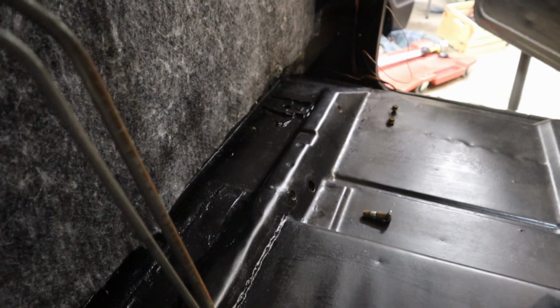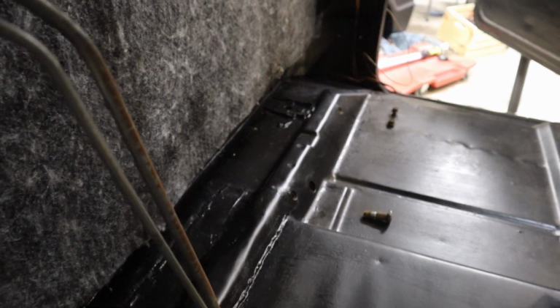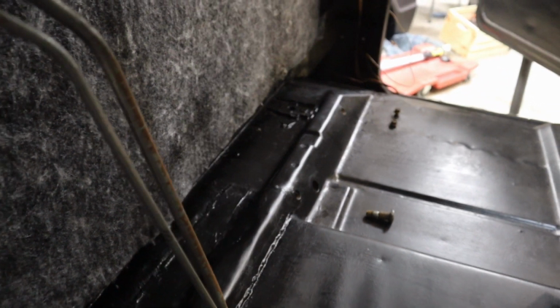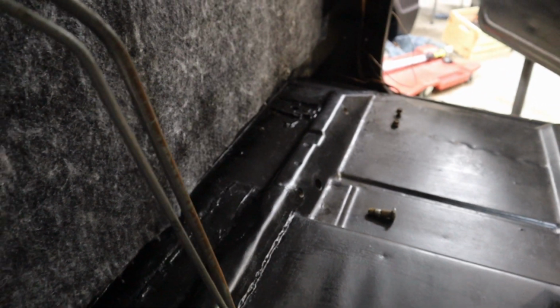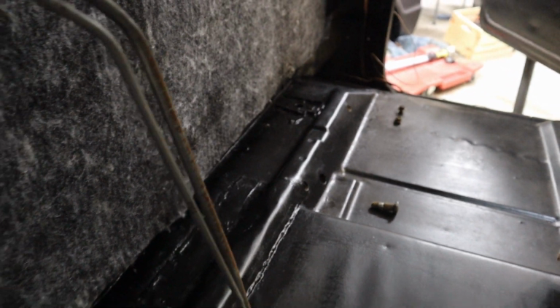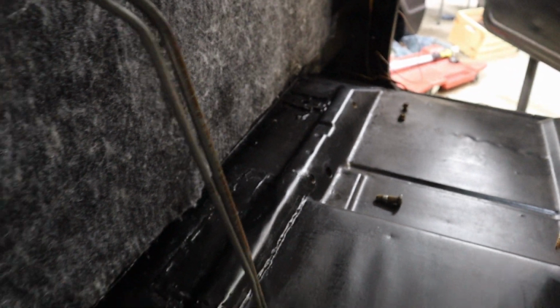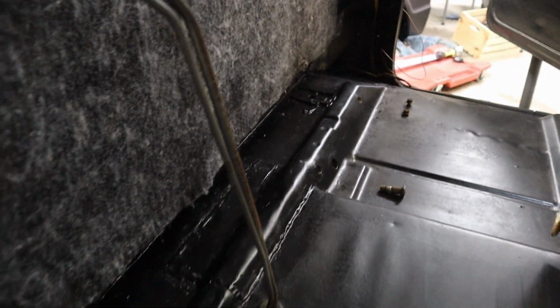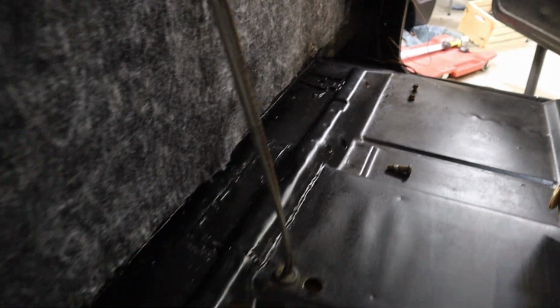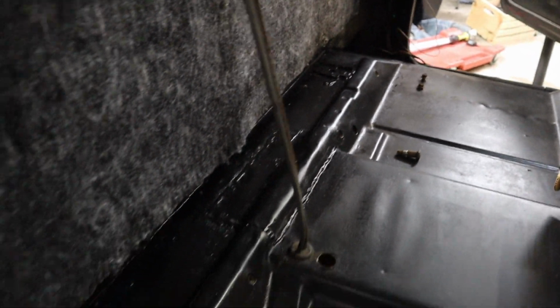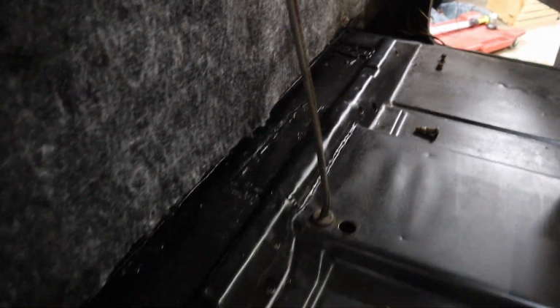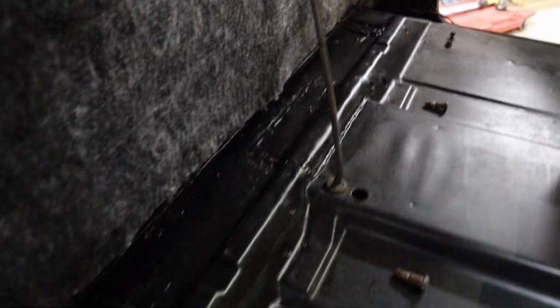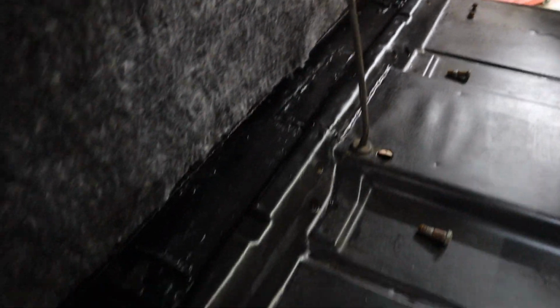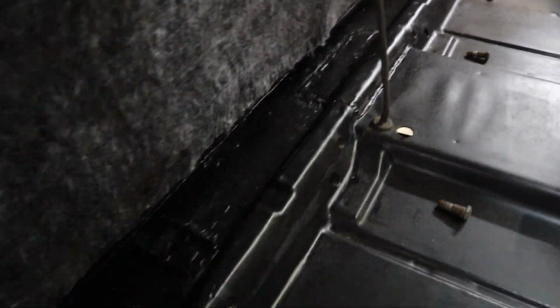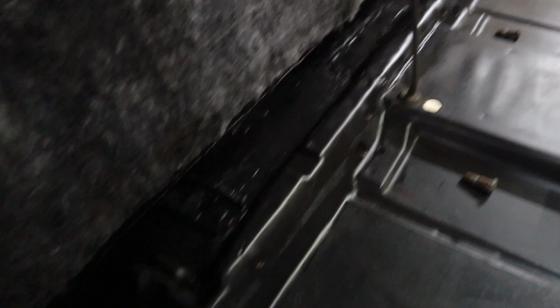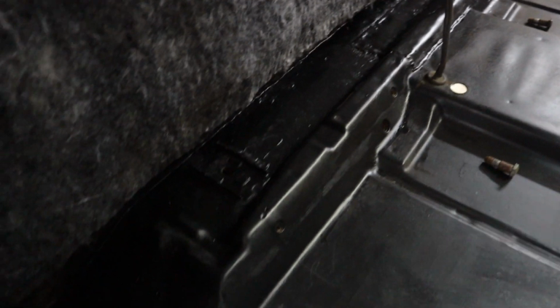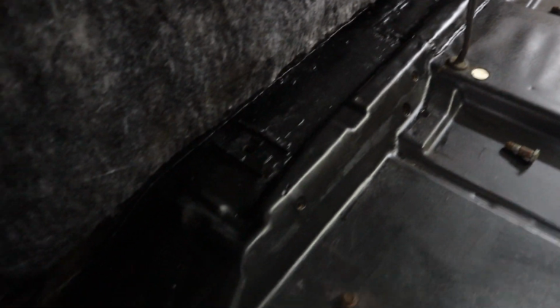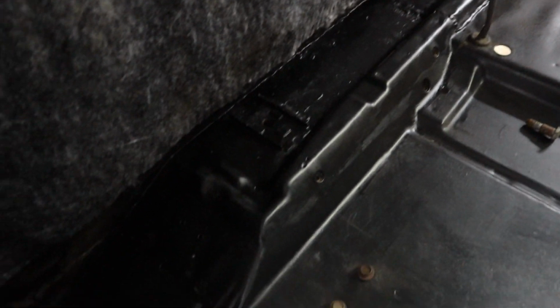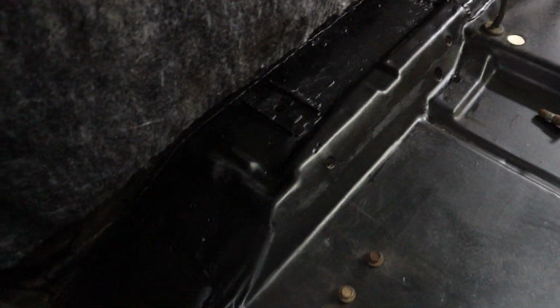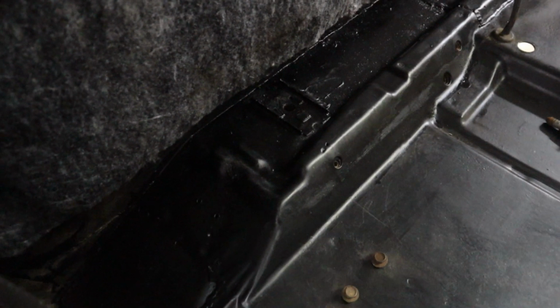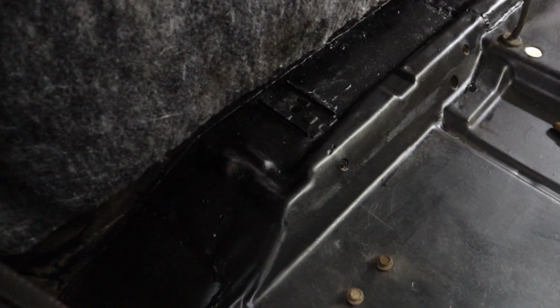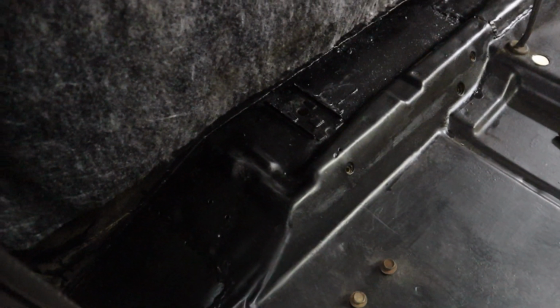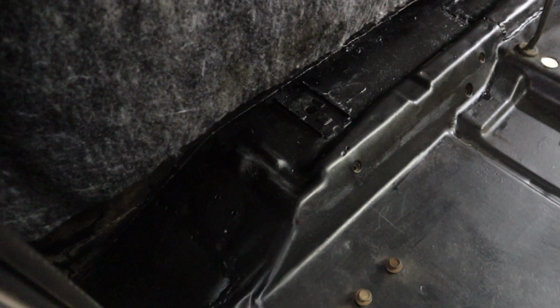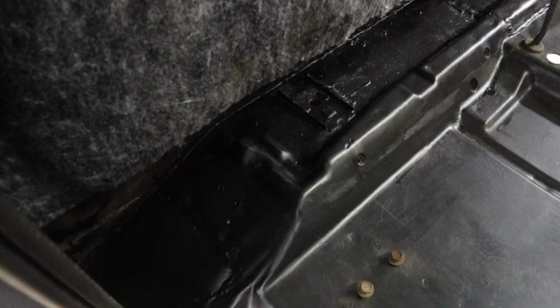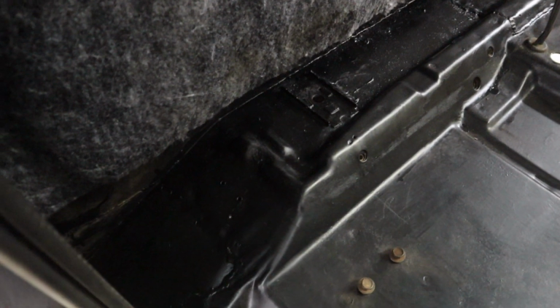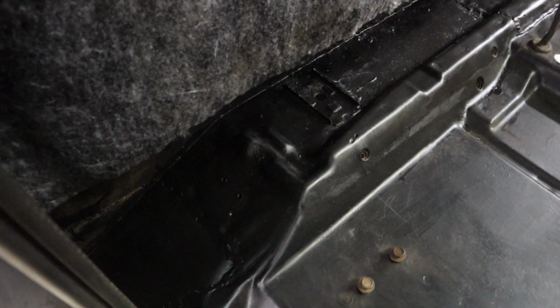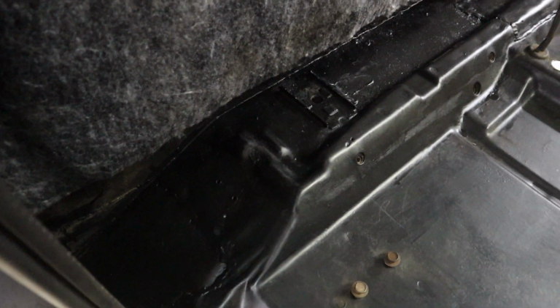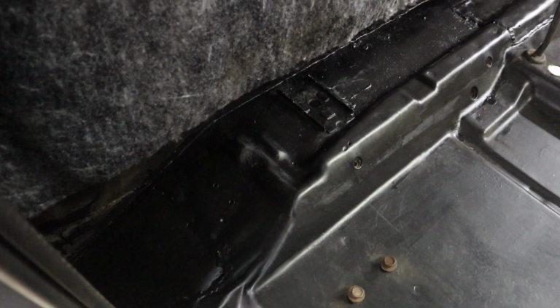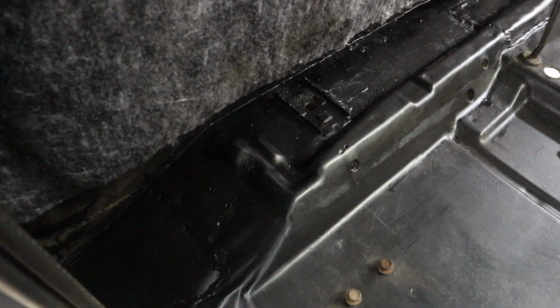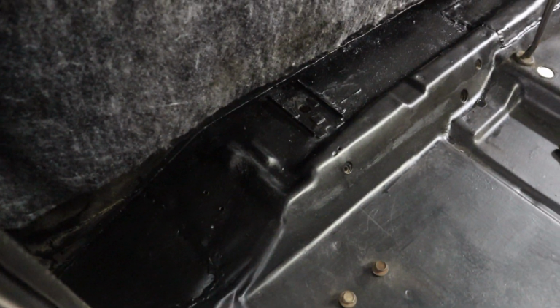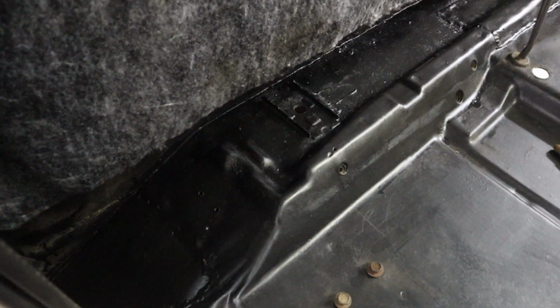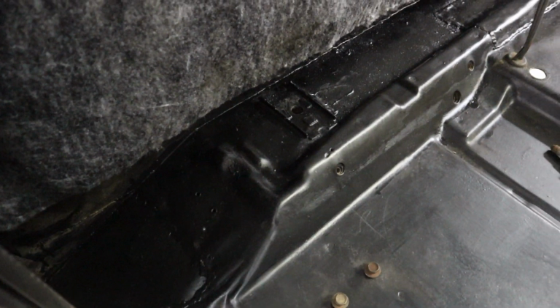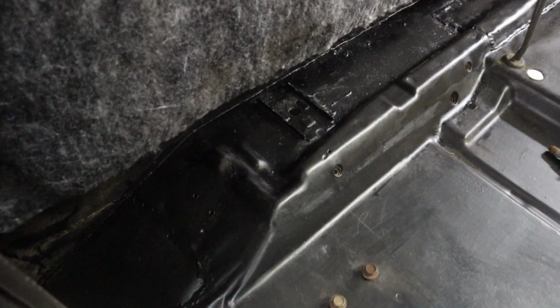Time for a hardware store run. We're back with all new hardware from LMC. We went ahead and cleaned up the floor area and sealed it with Eastwood coating, same as the rest of the floor. Now we're ready to swap in the new bushings.